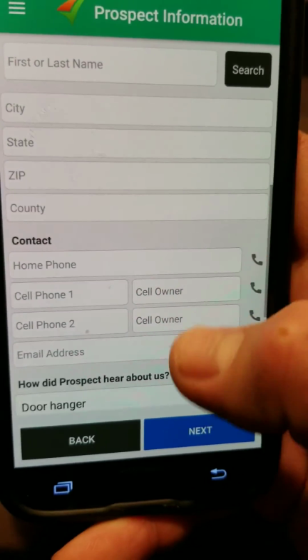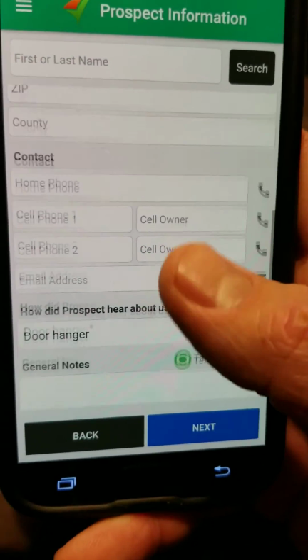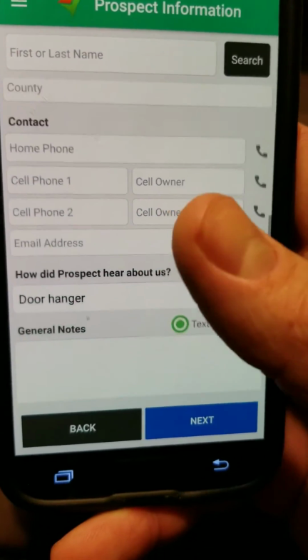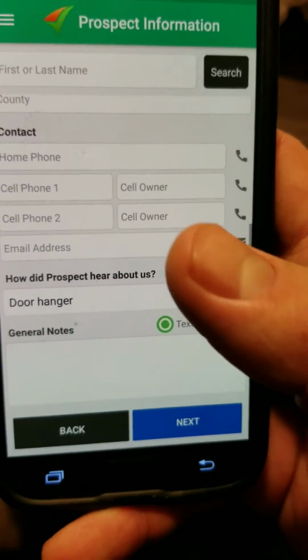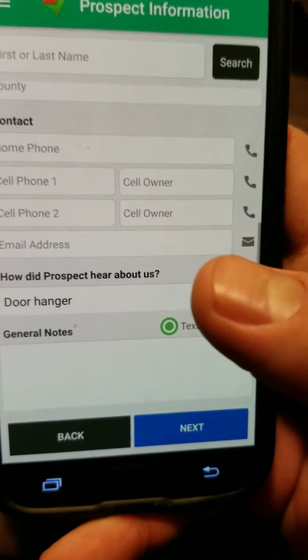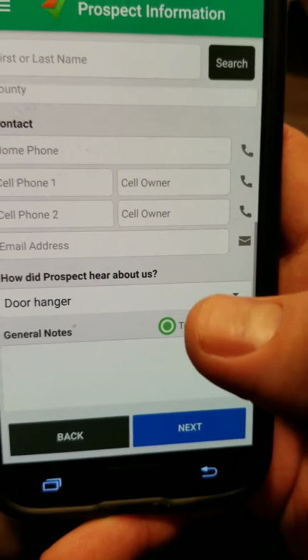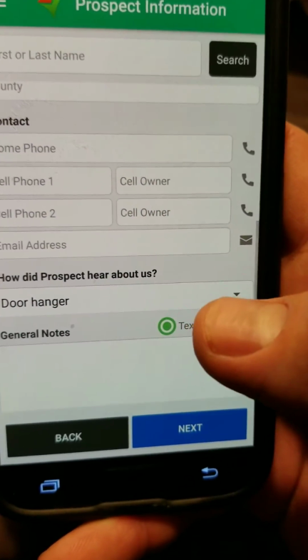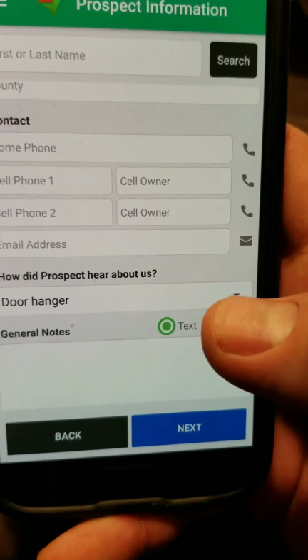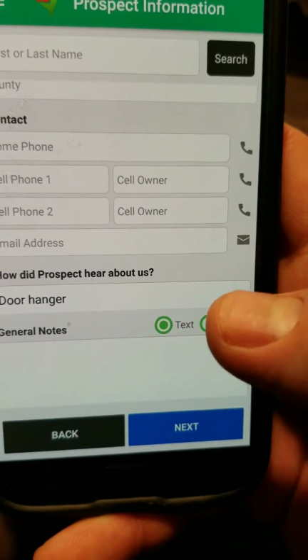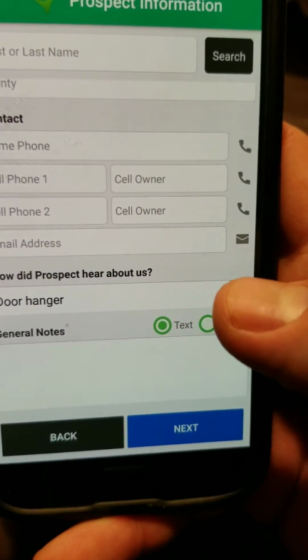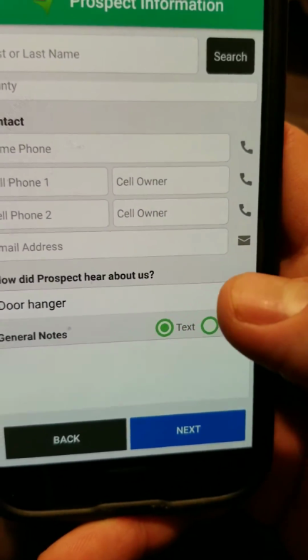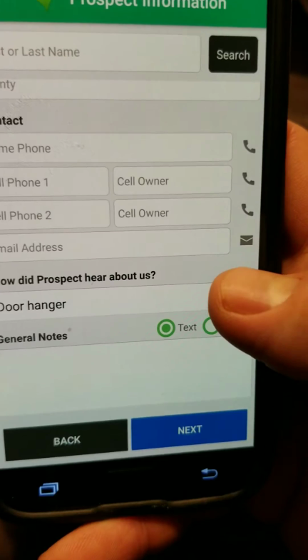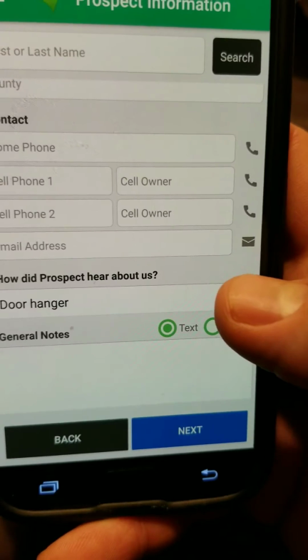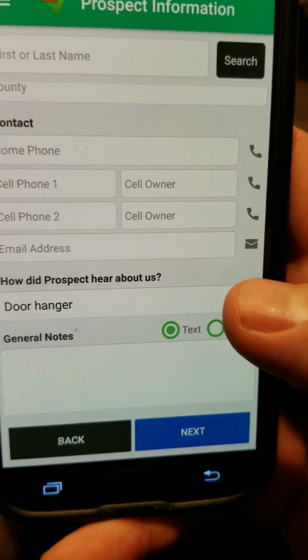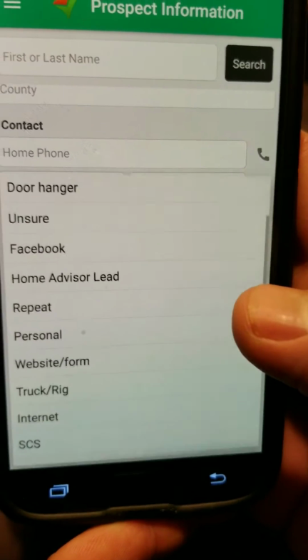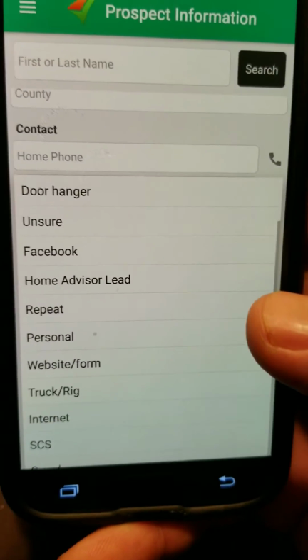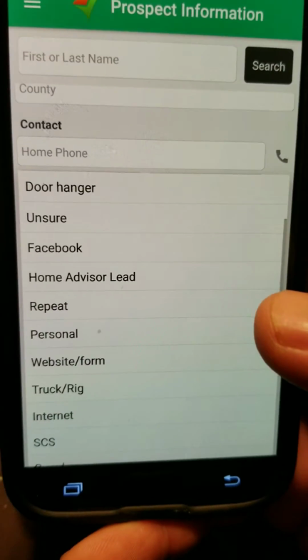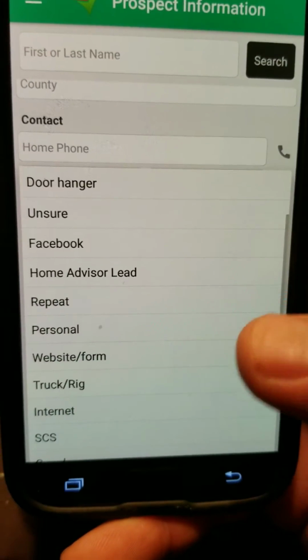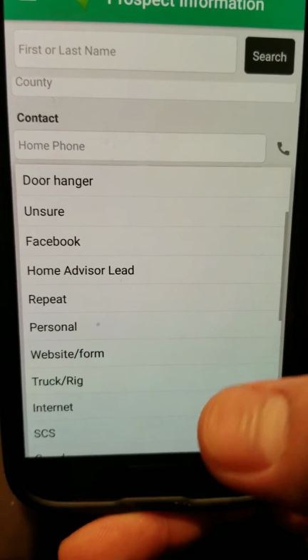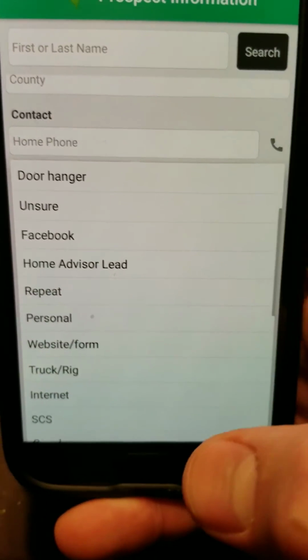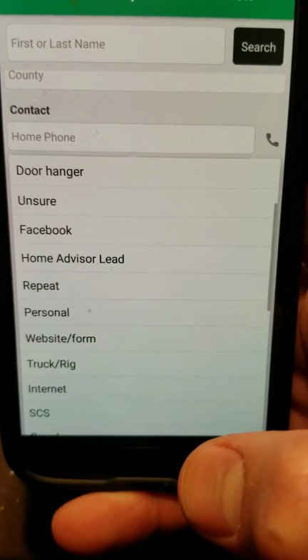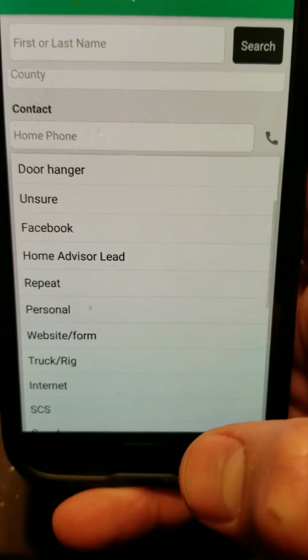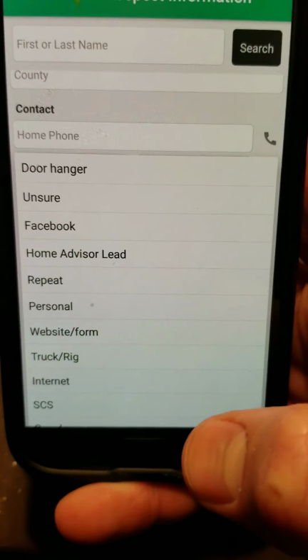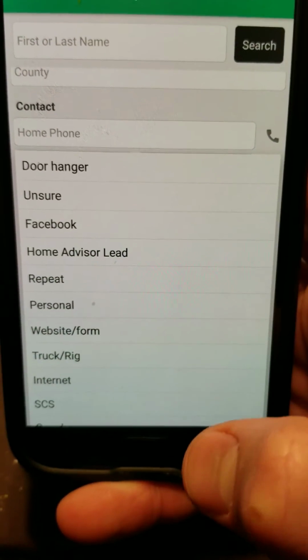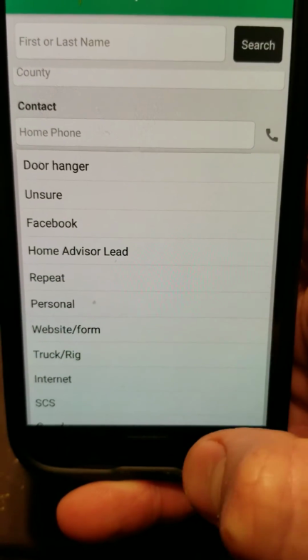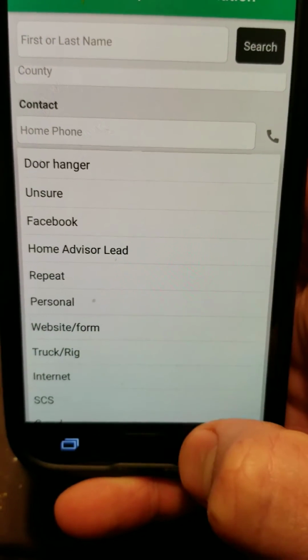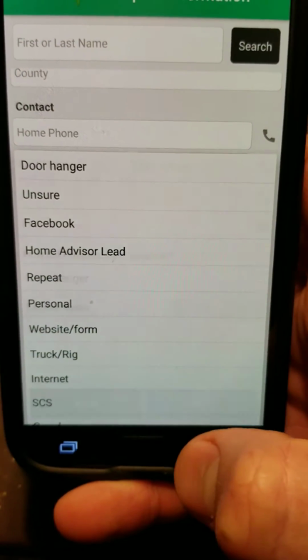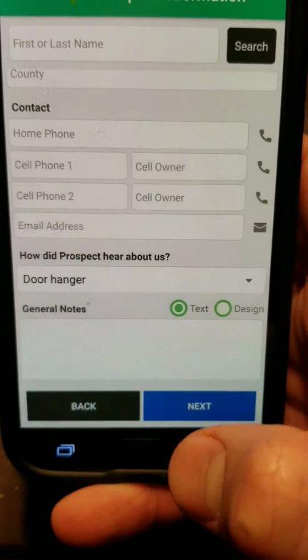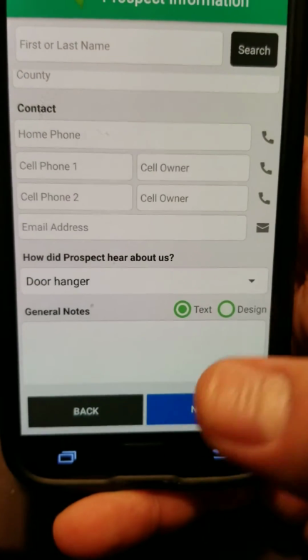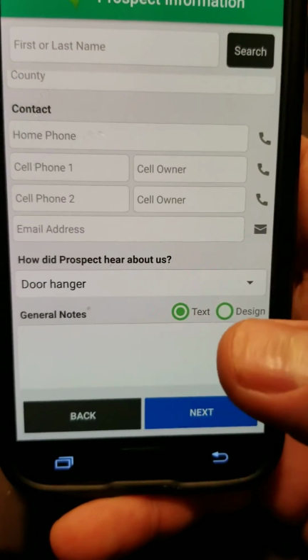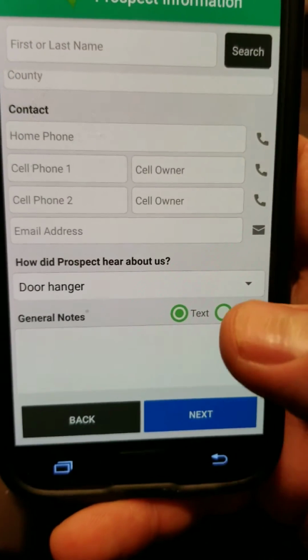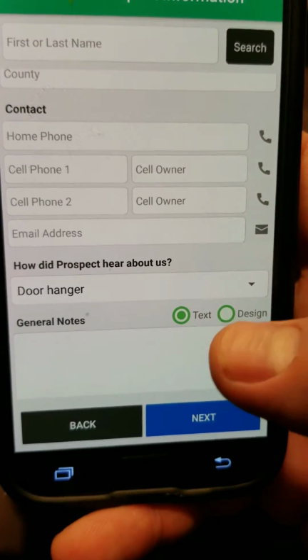Right now, when you put that information in, you can't edit it — or when you edit the profile, it doesn't go back to that, at least not in the app.